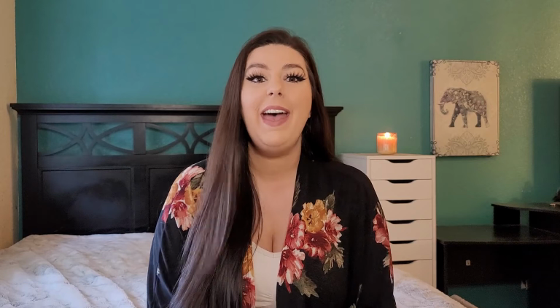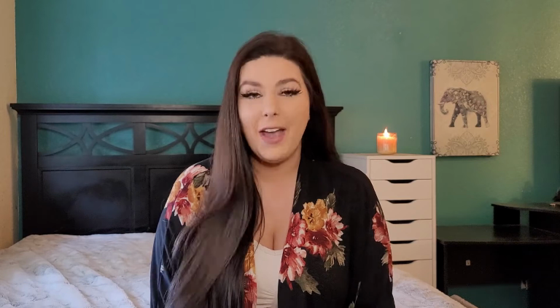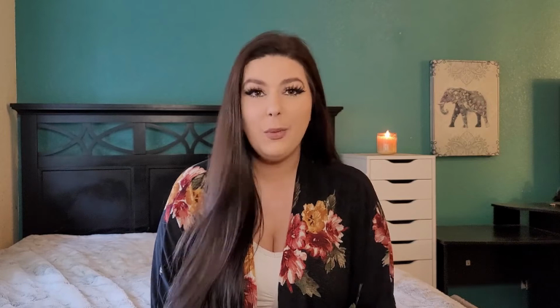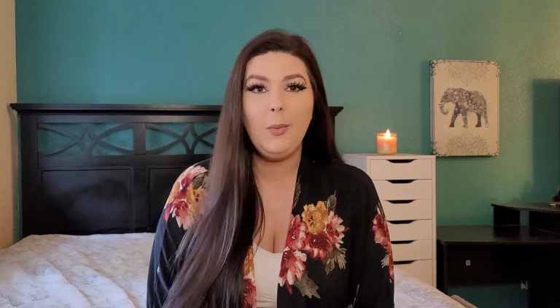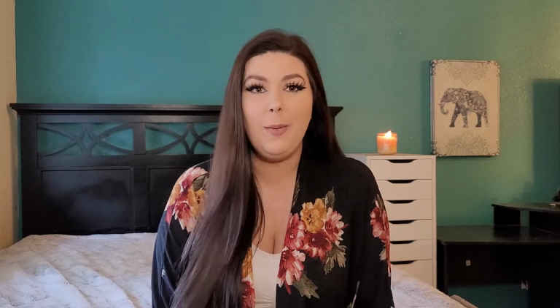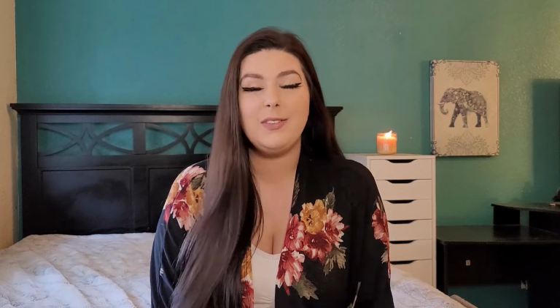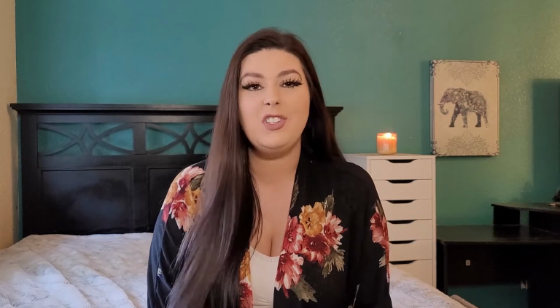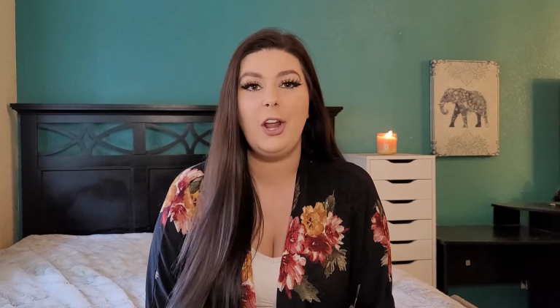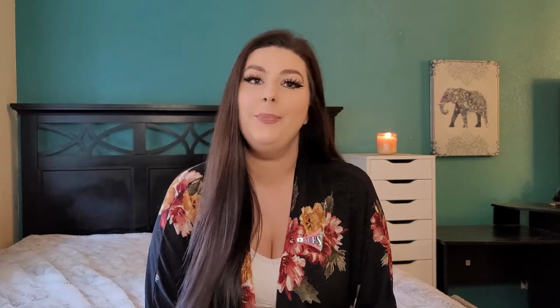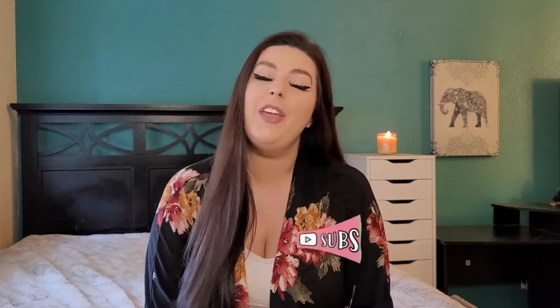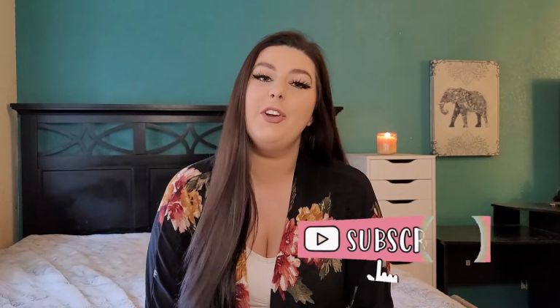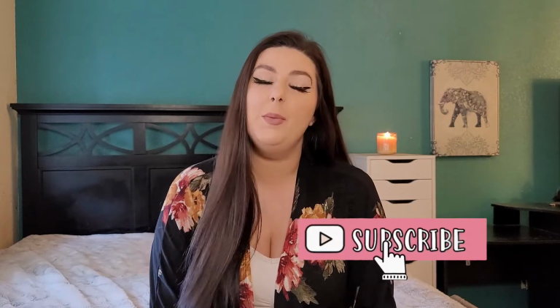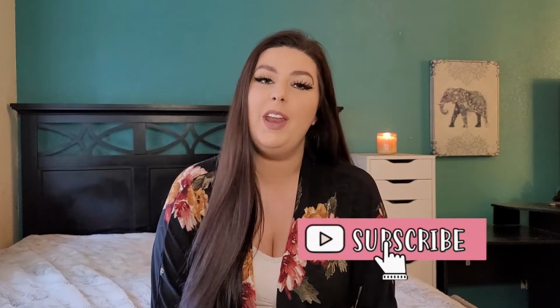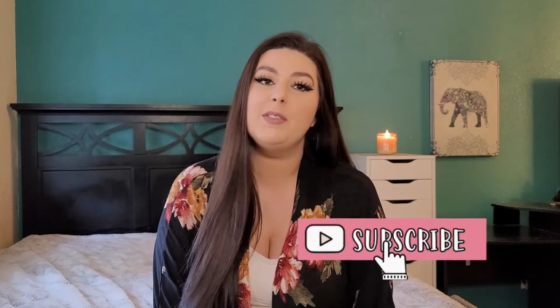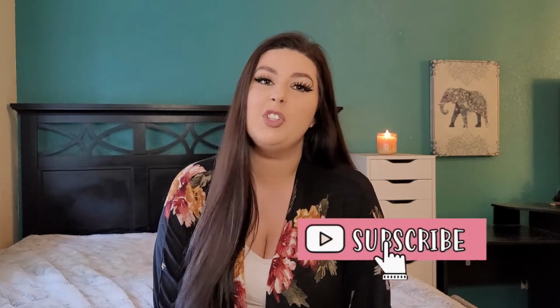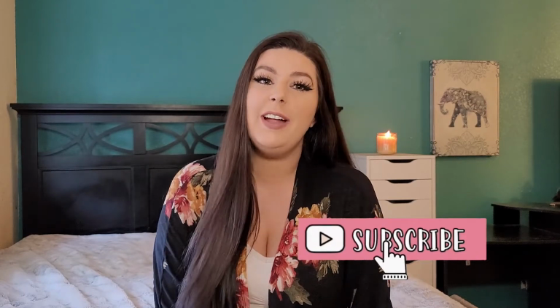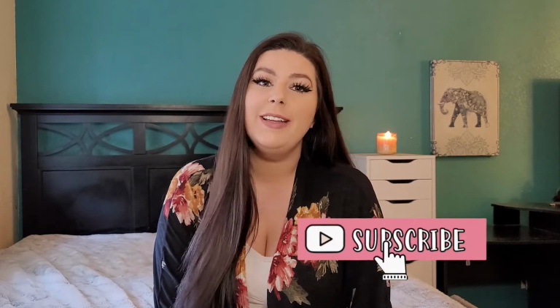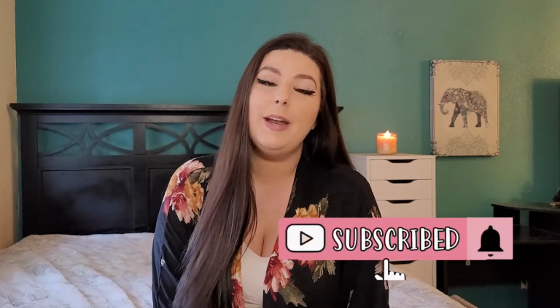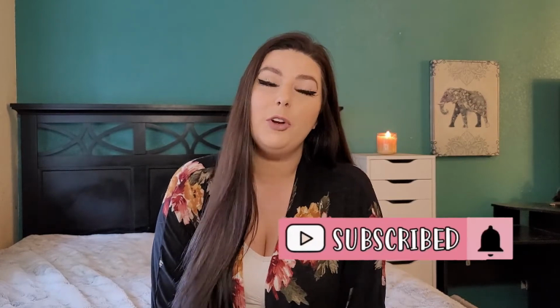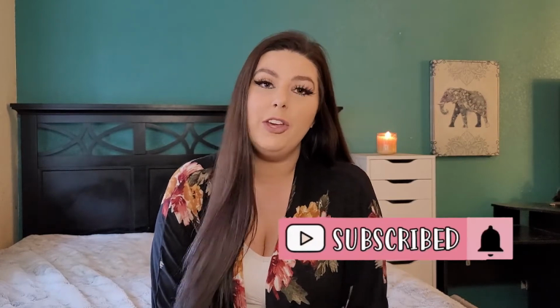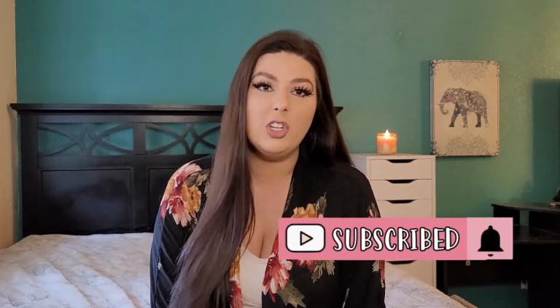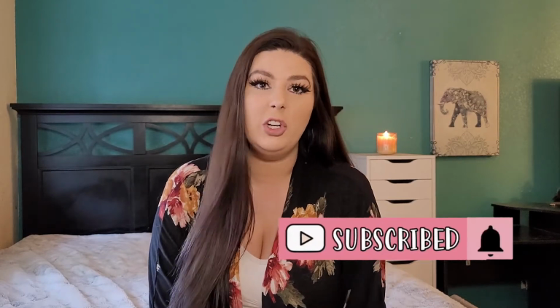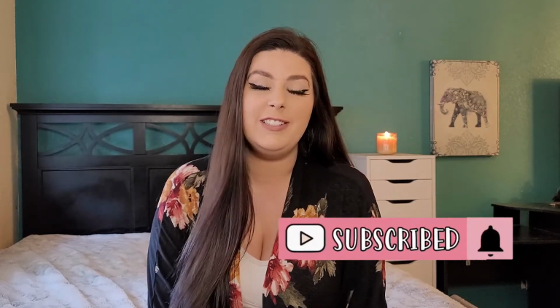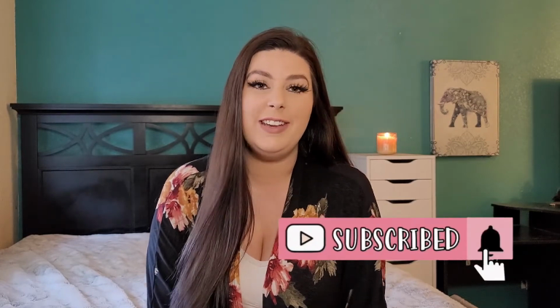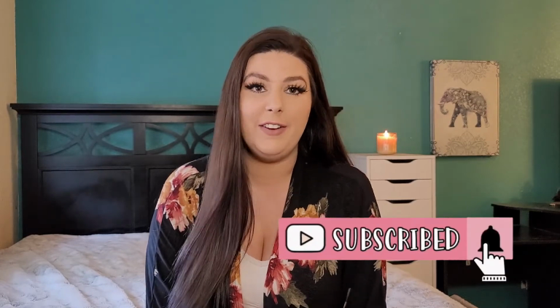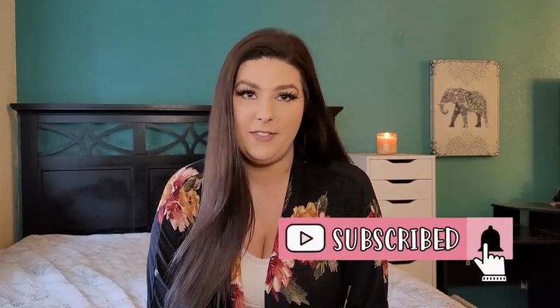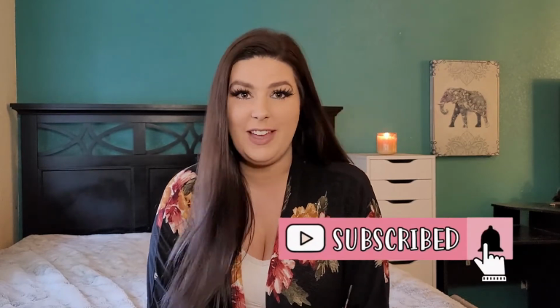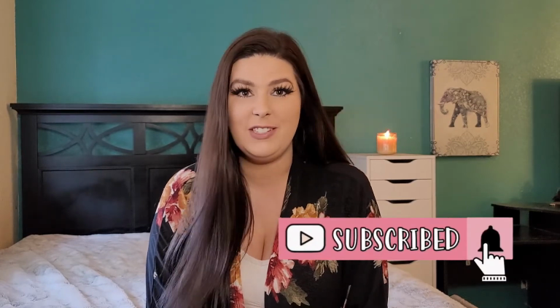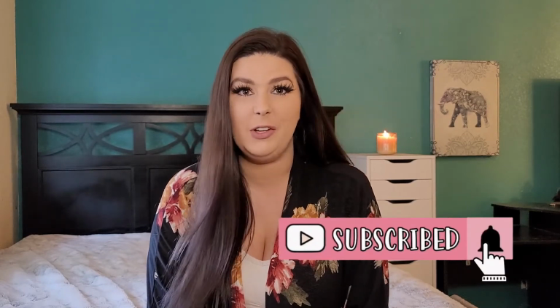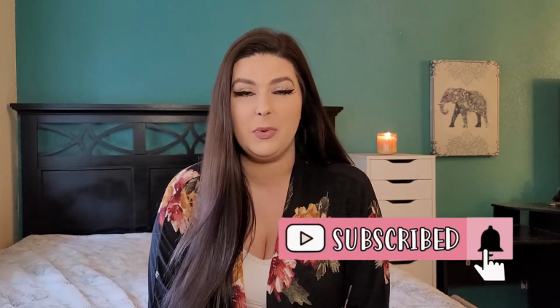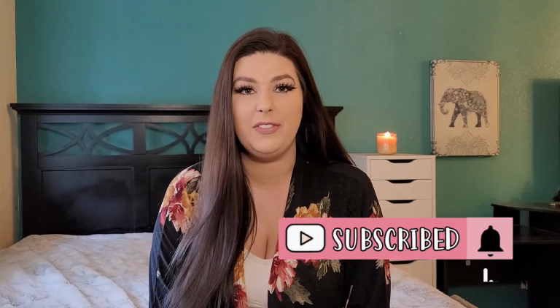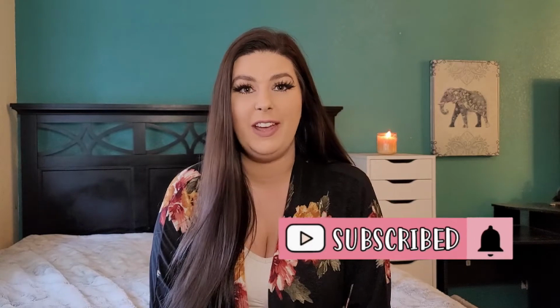Hi everyone, welcome back to my channel. If you're new, my name is Michelle and I'm currently on a journey to get out of $50,000 worth of debt.